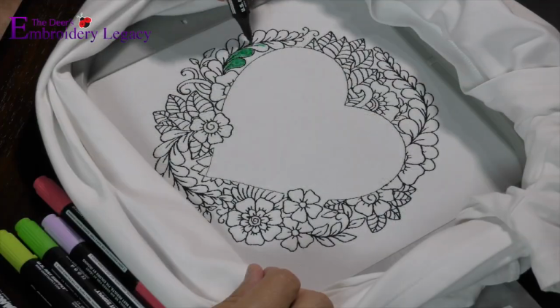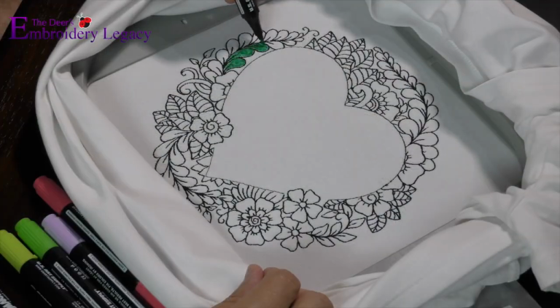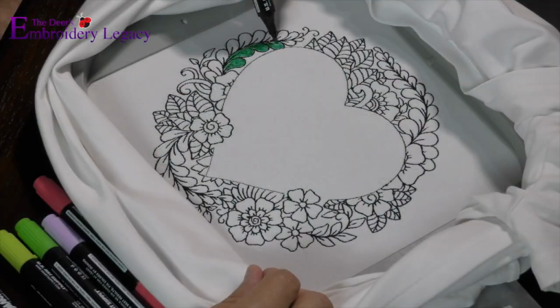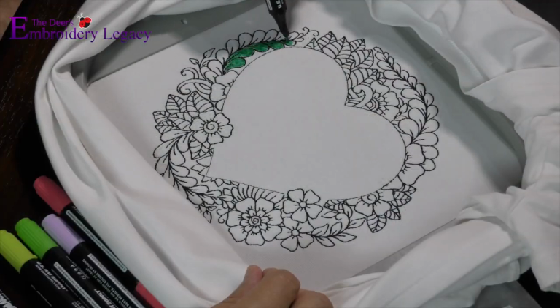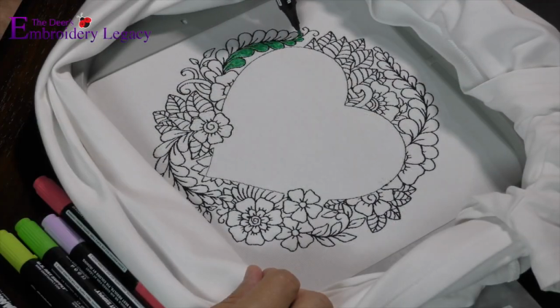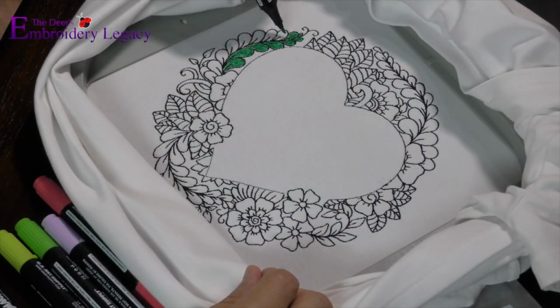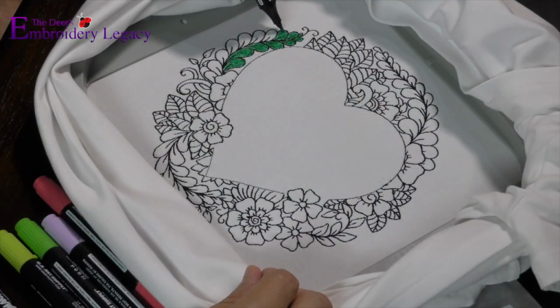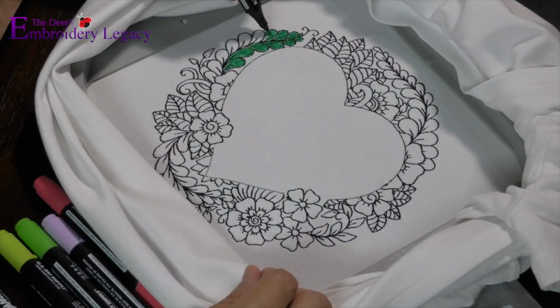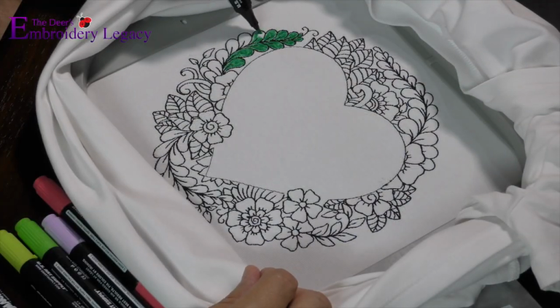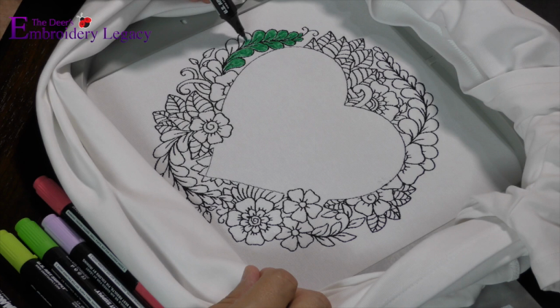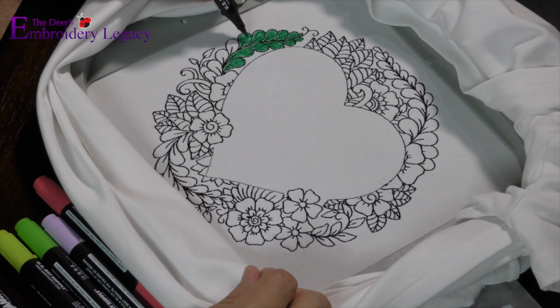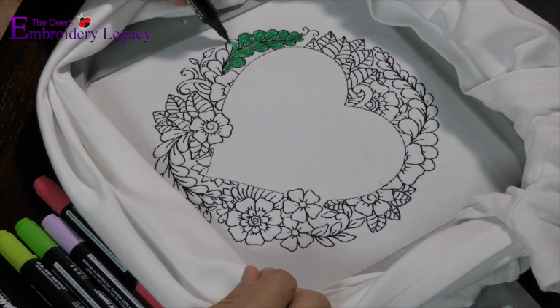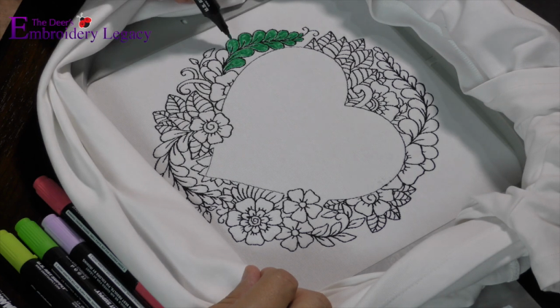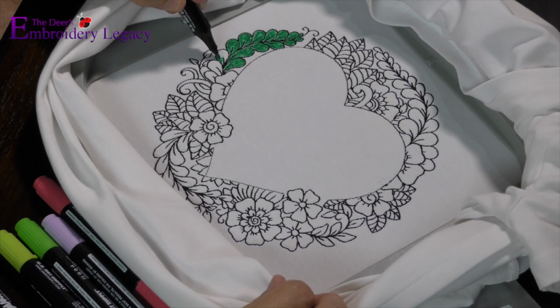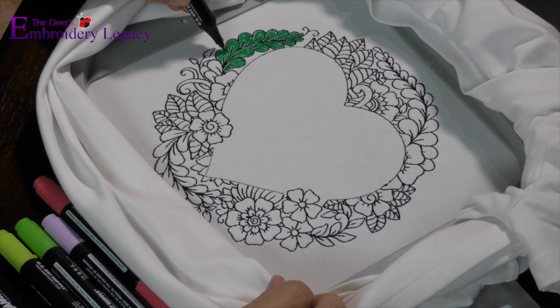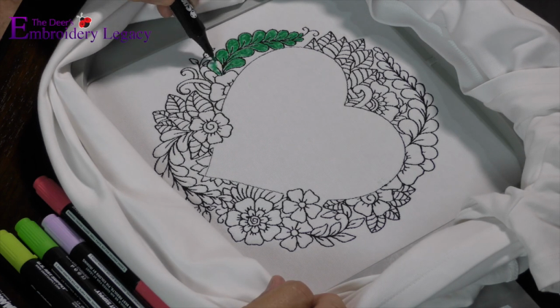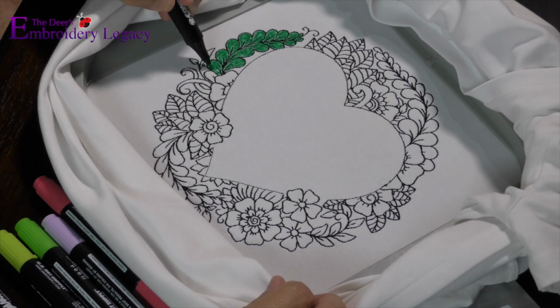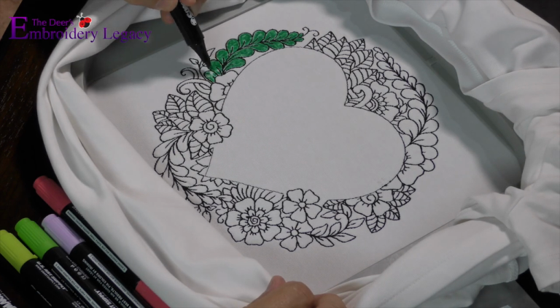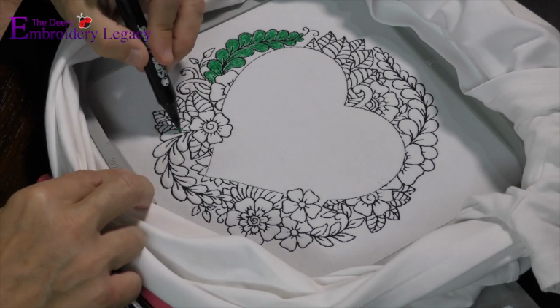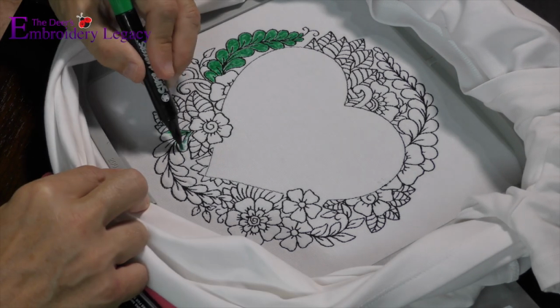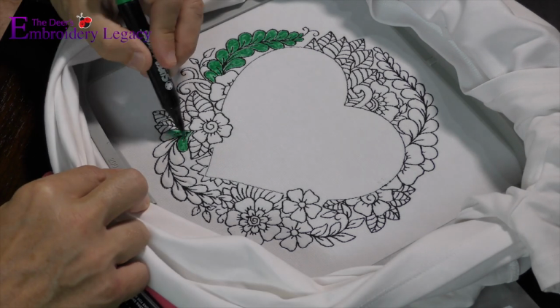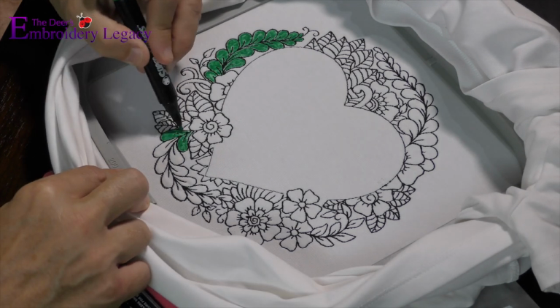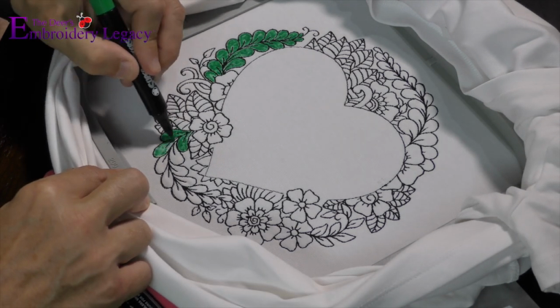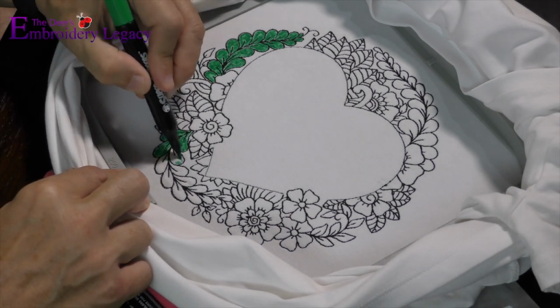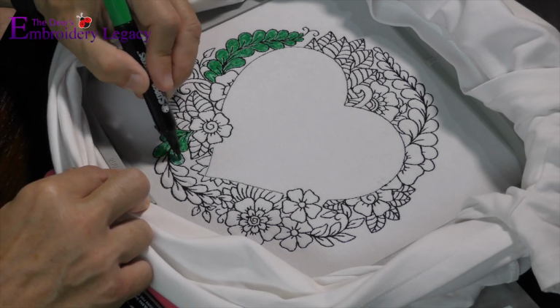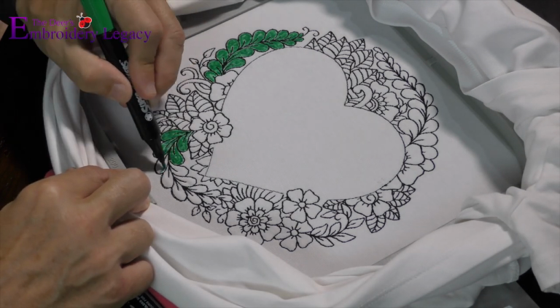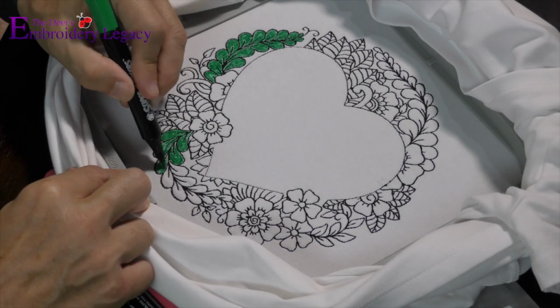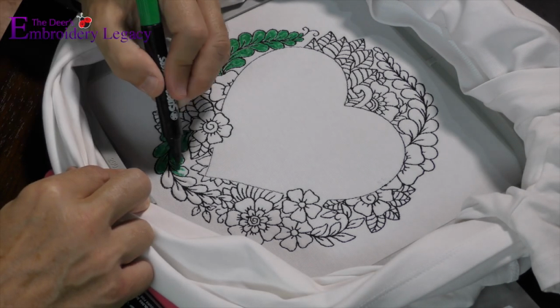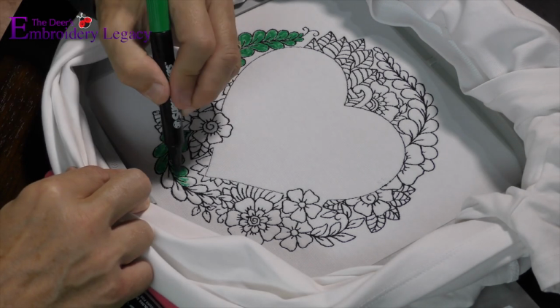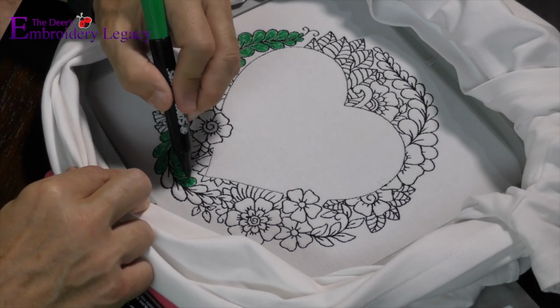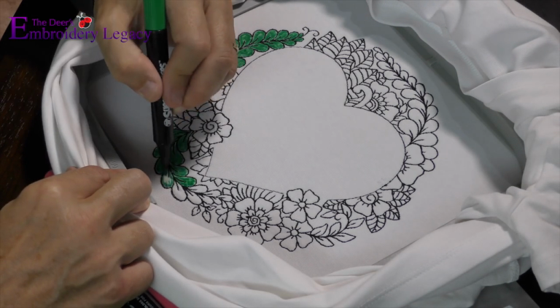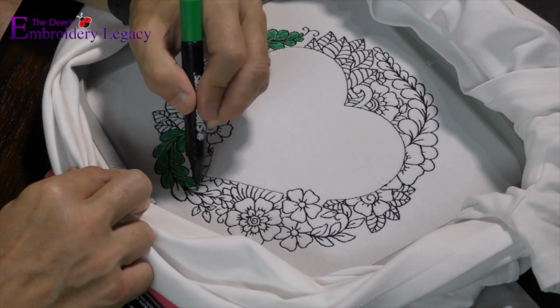Now that the outline of the design is done stitching, this is where I want you to get creative. Grab your fabric markers and color in the design however you see fit.